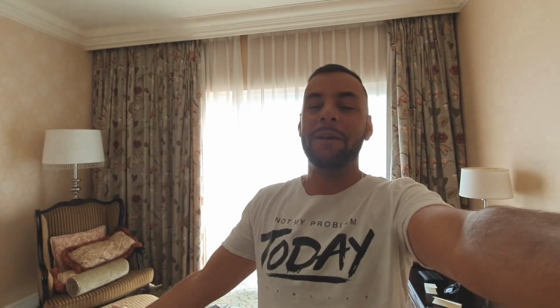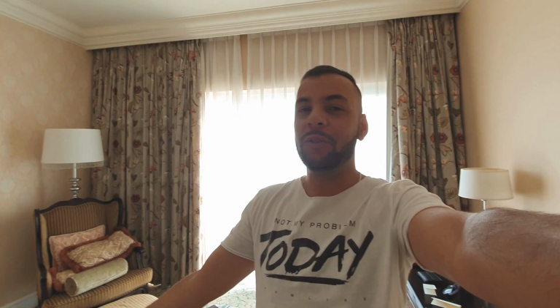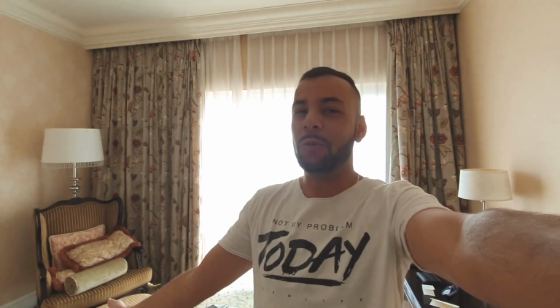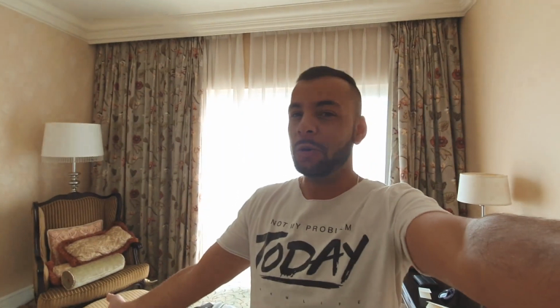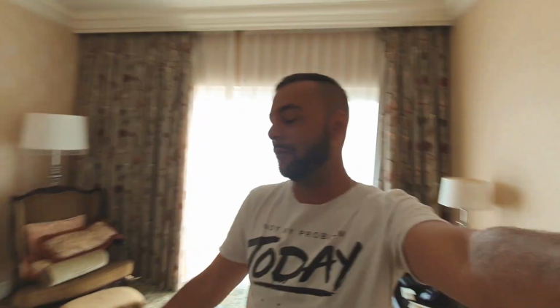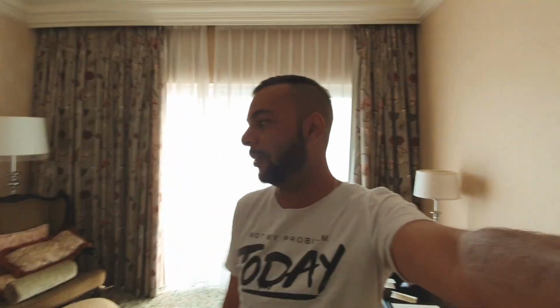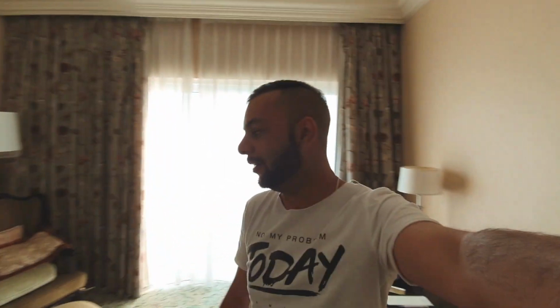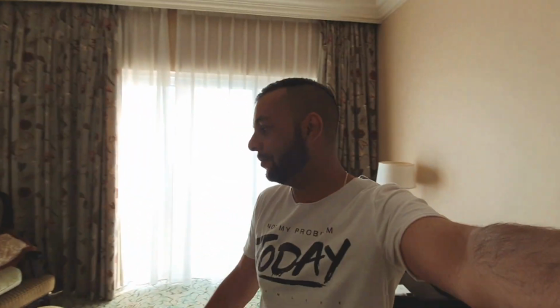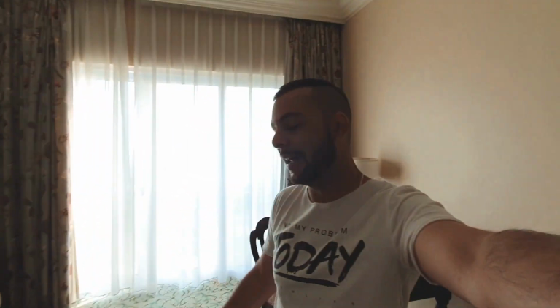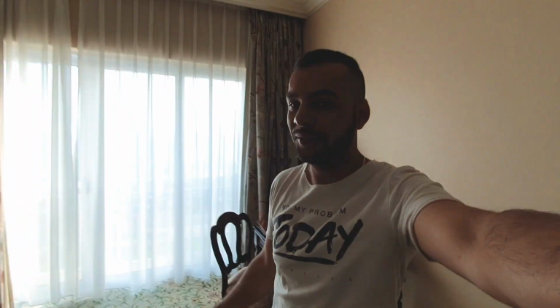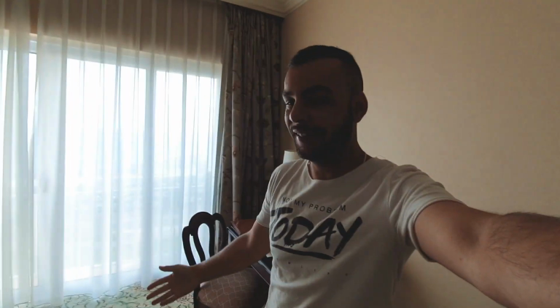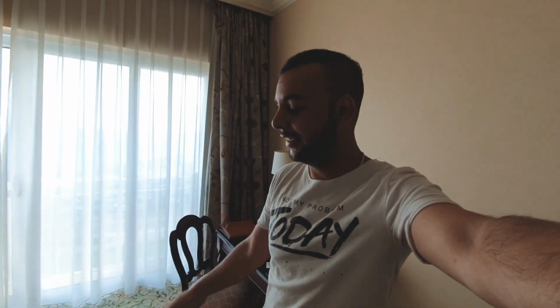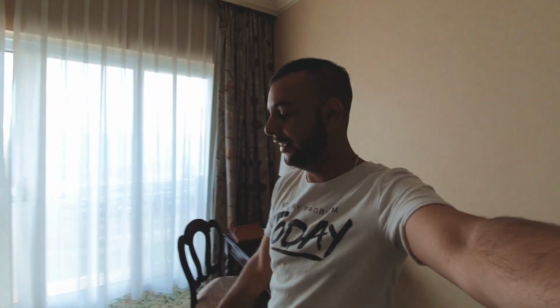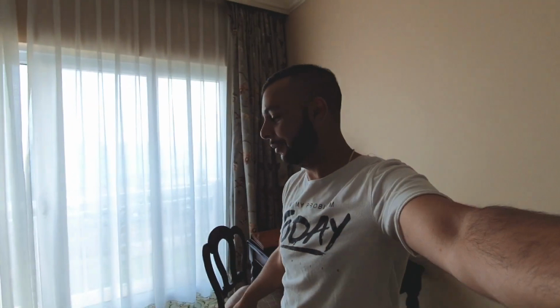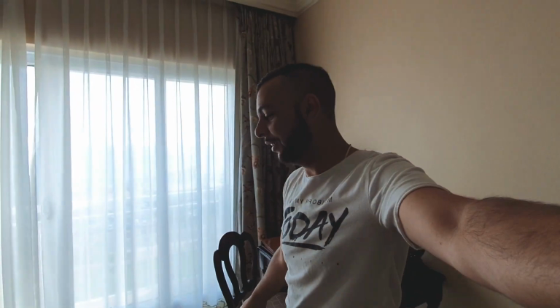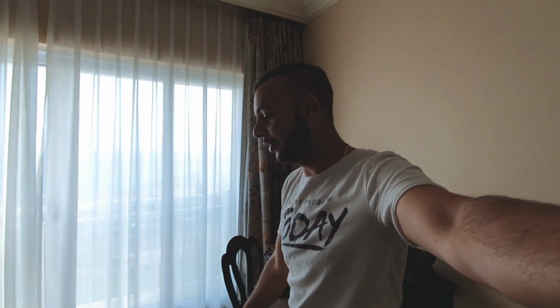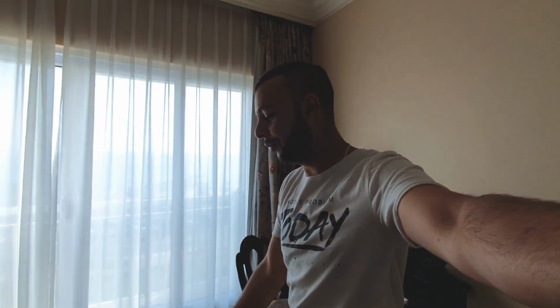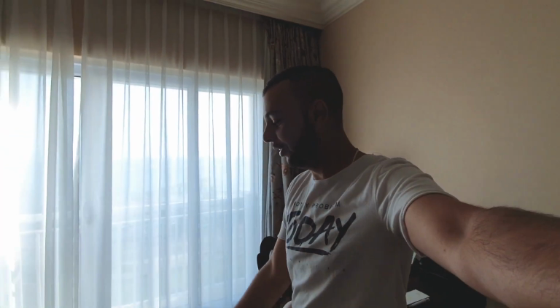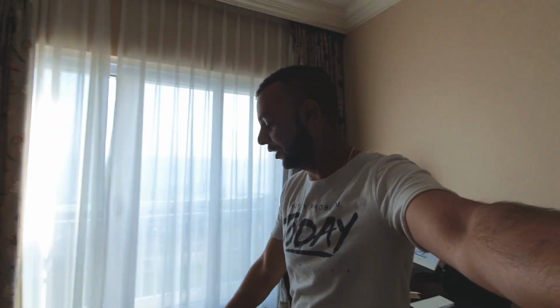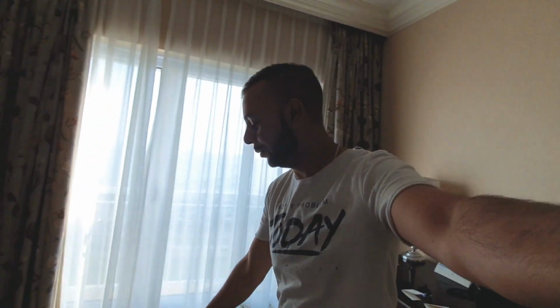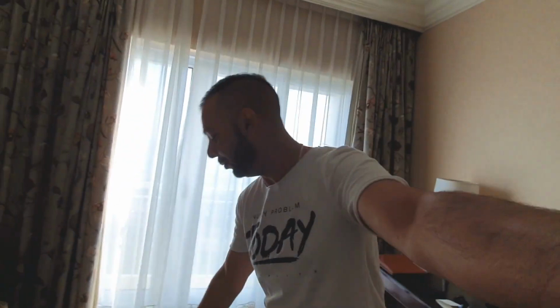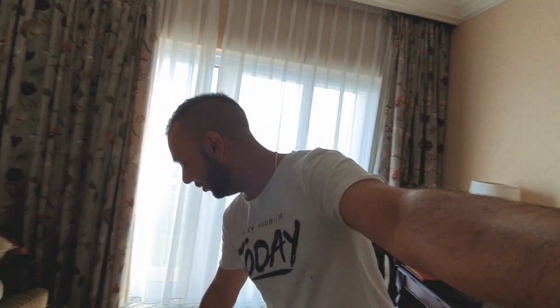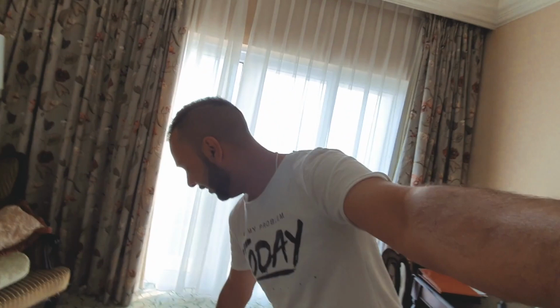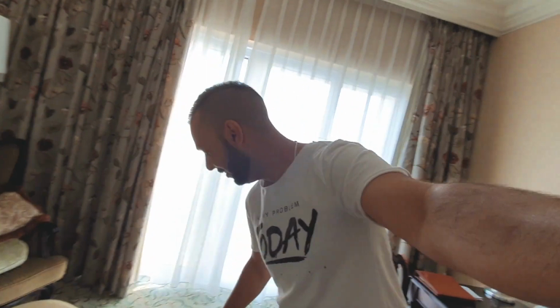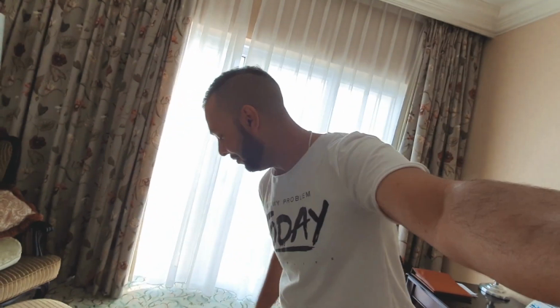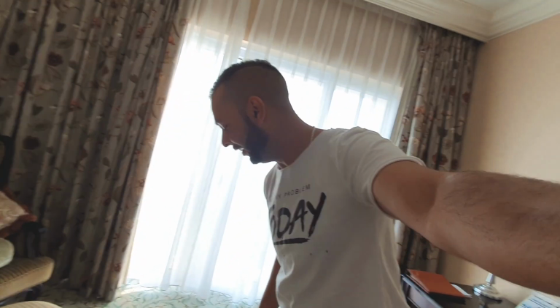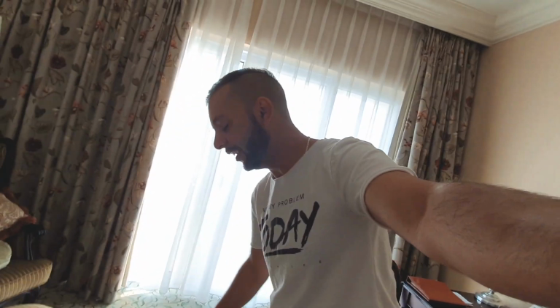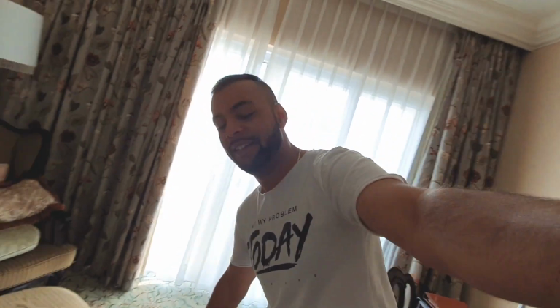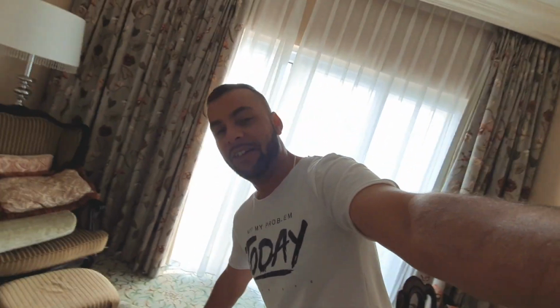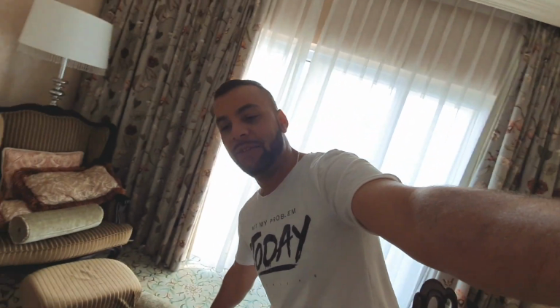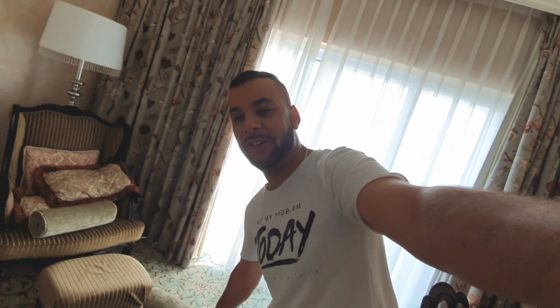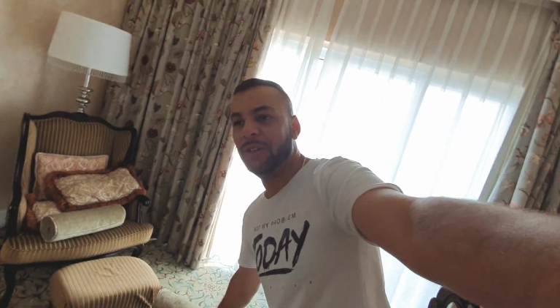I'm such an awkward vlogger, but I'm going to start learning and I'm really going to start vlogging a little bit more. I'm very excited to see how this video goes.